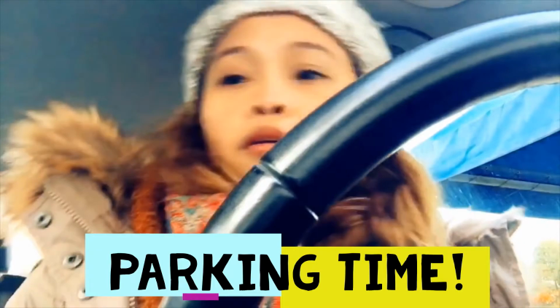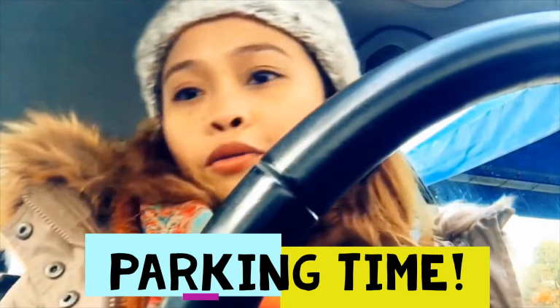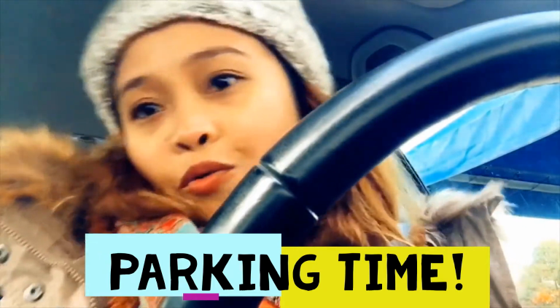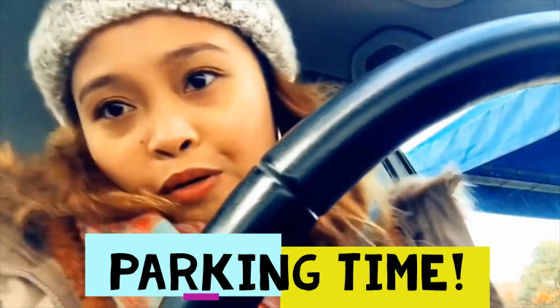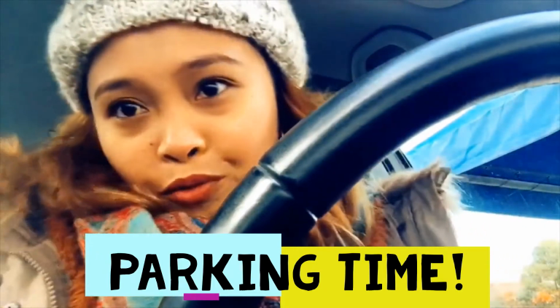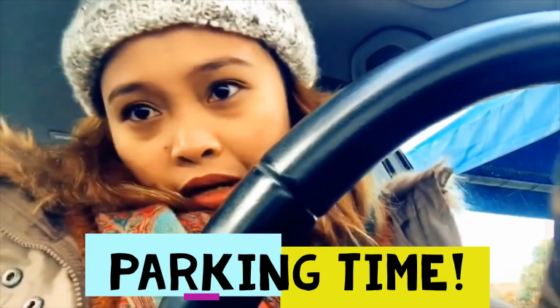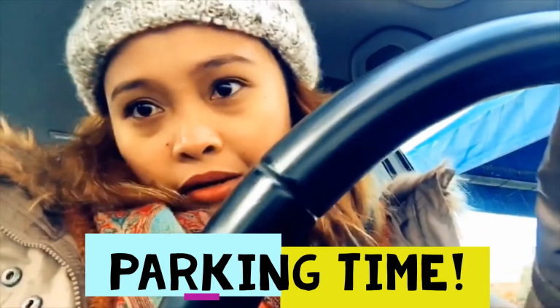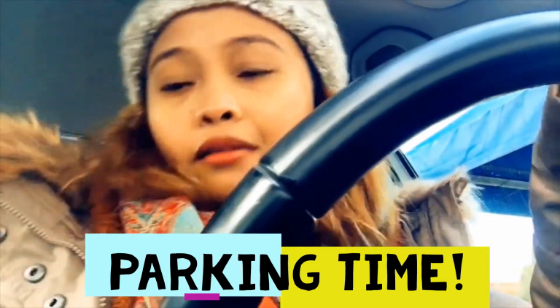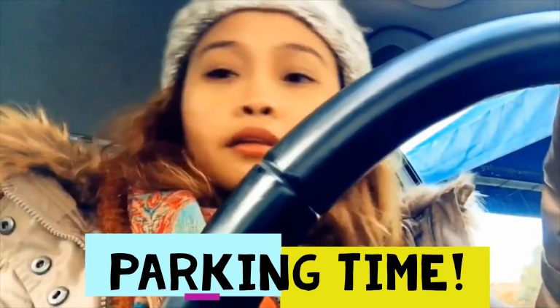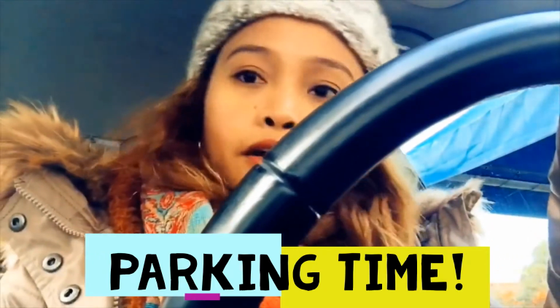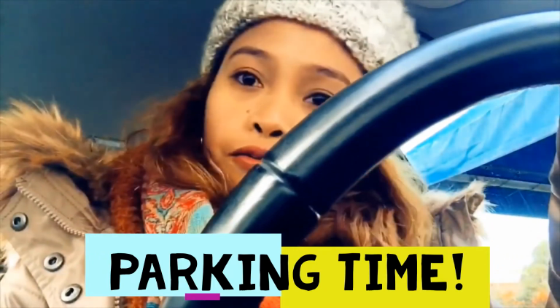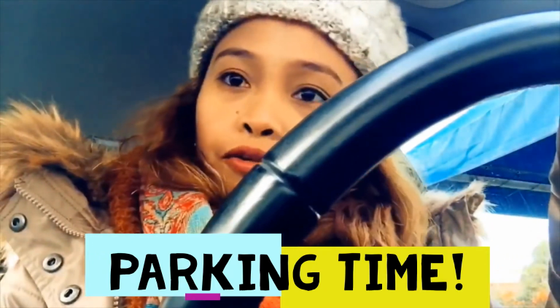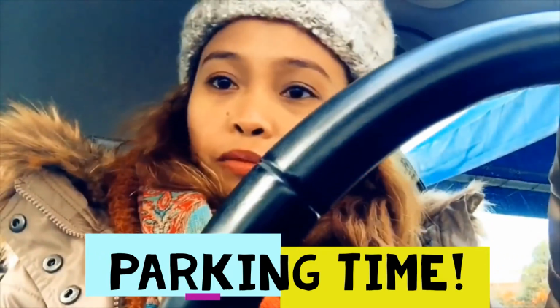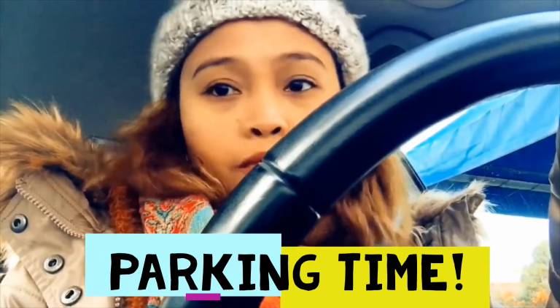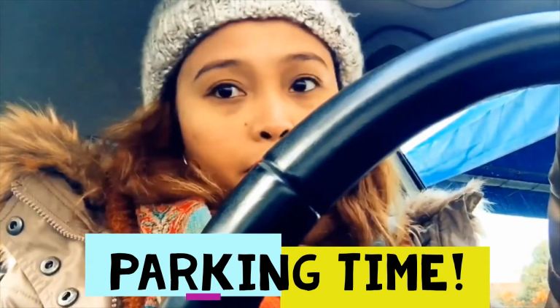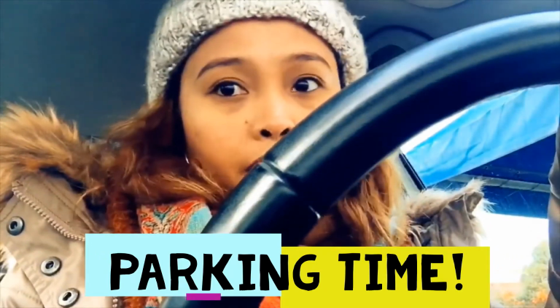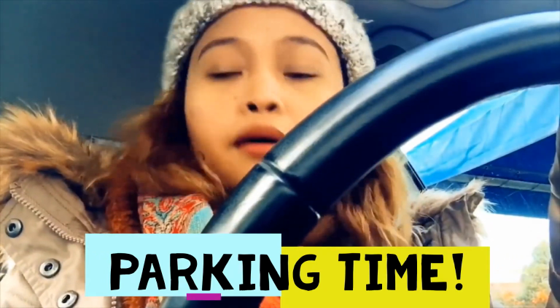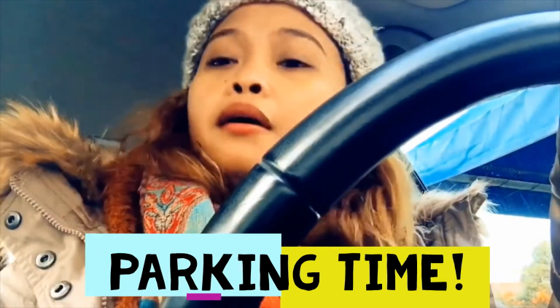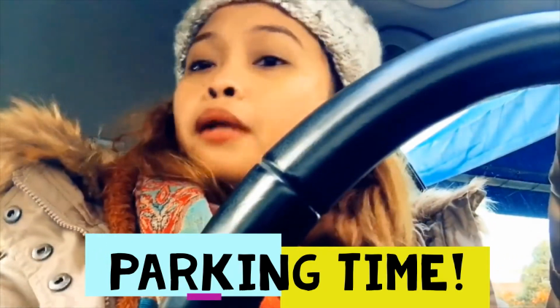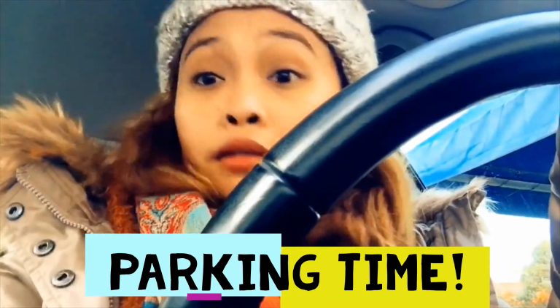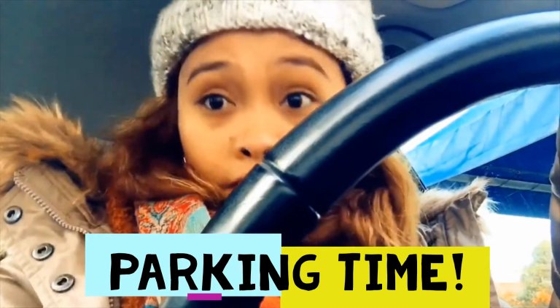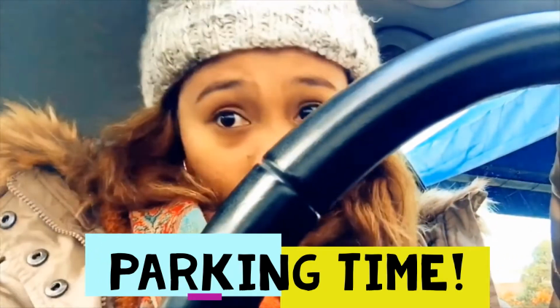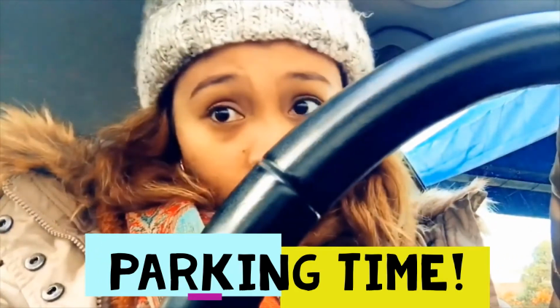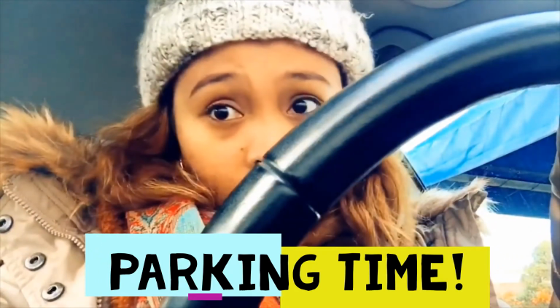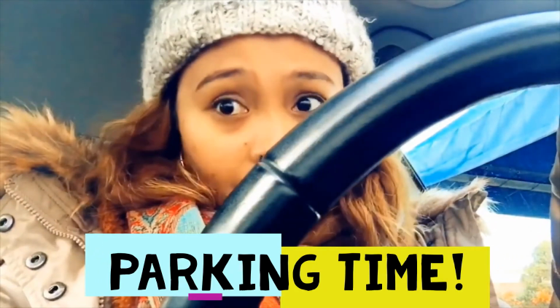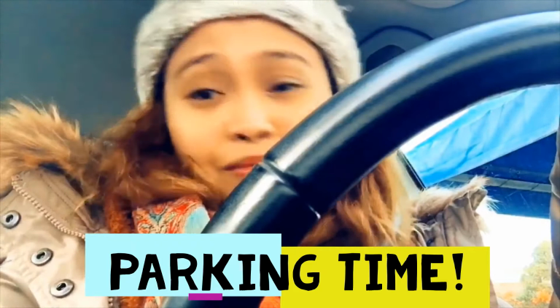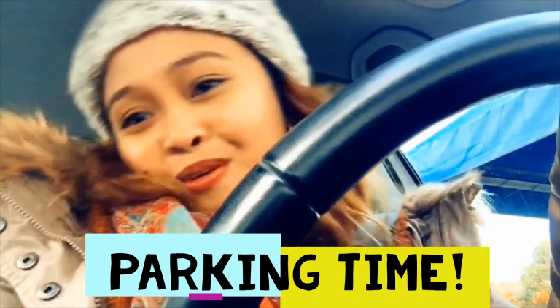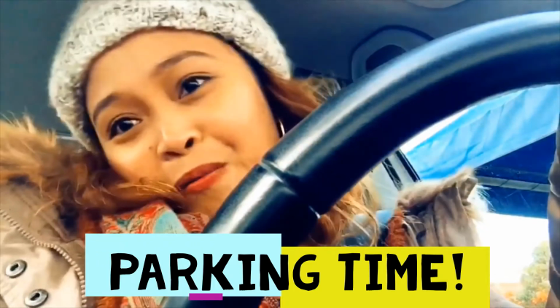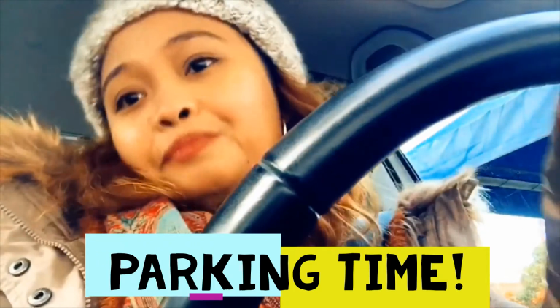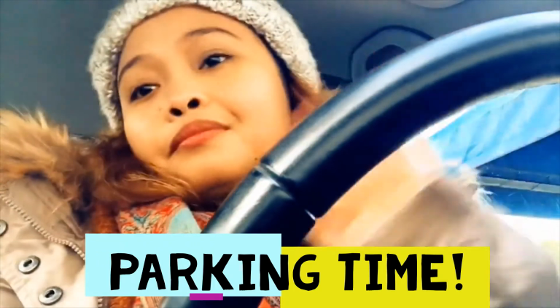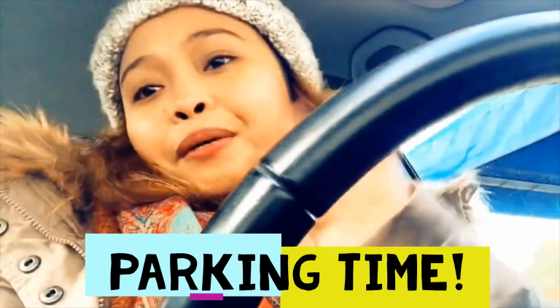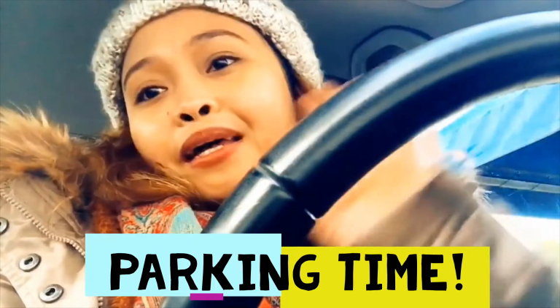So guys, we're here. Thank you for coming with me, but I'm going to take you inside. So, bye-bye!